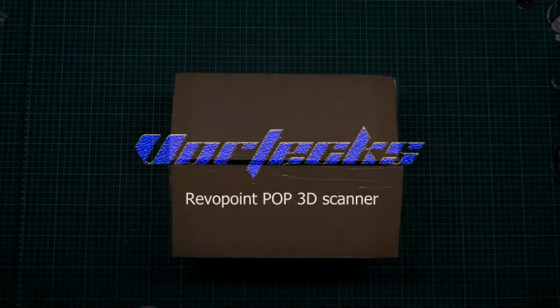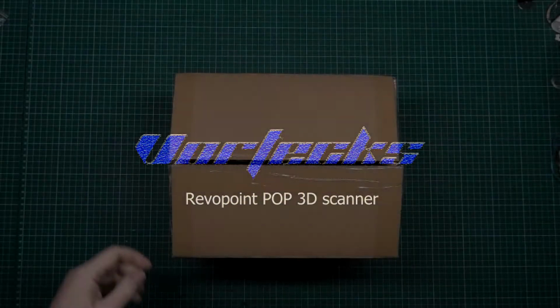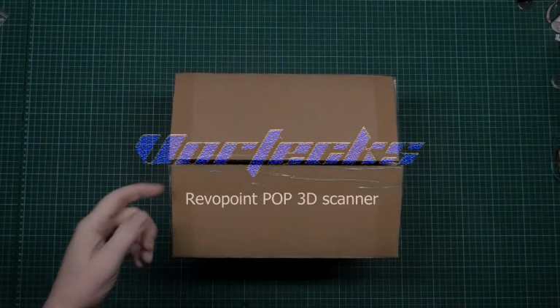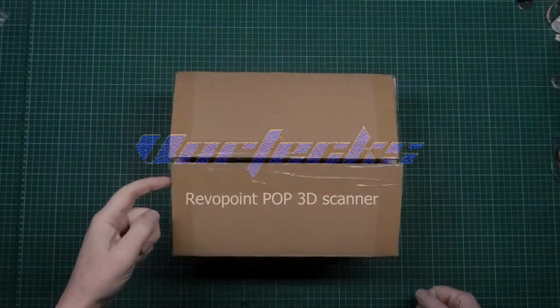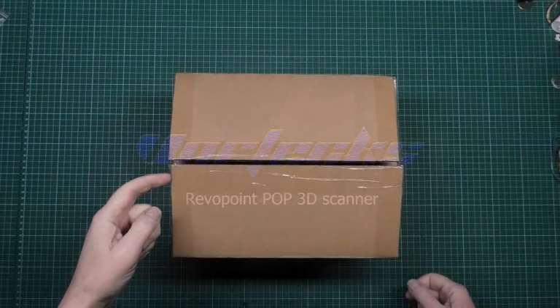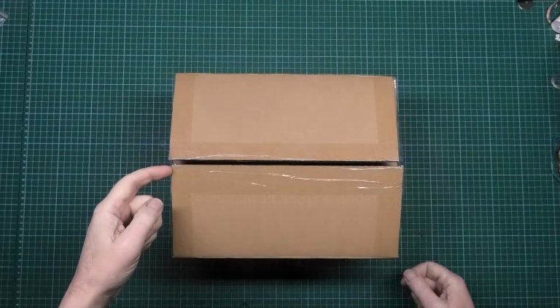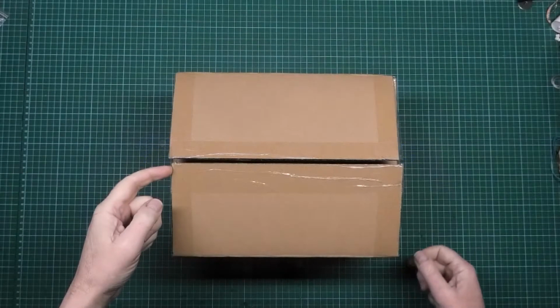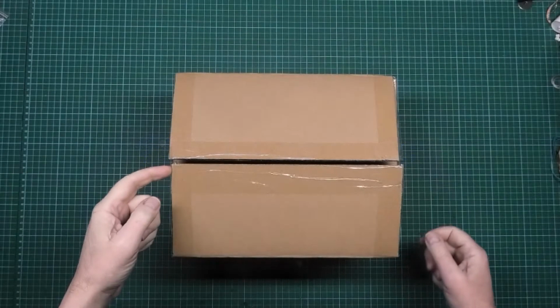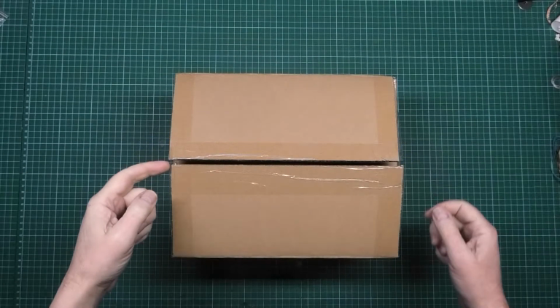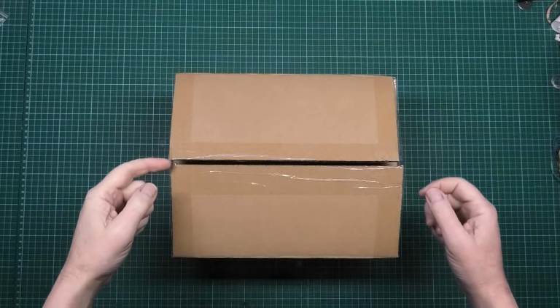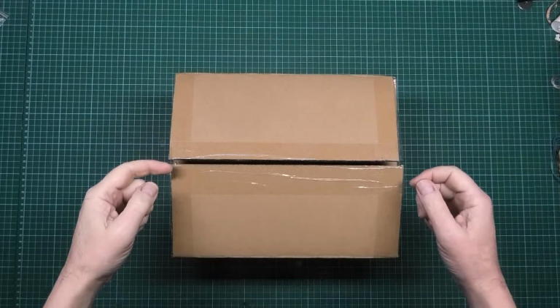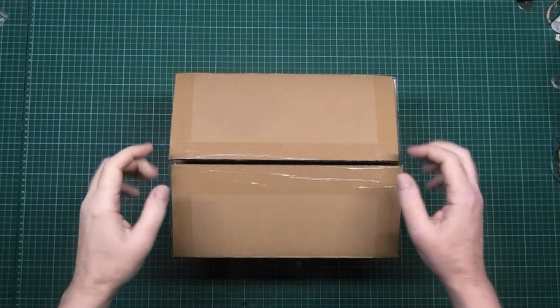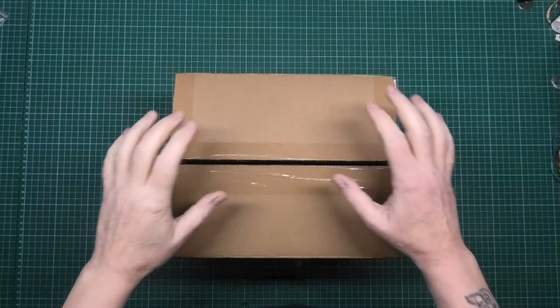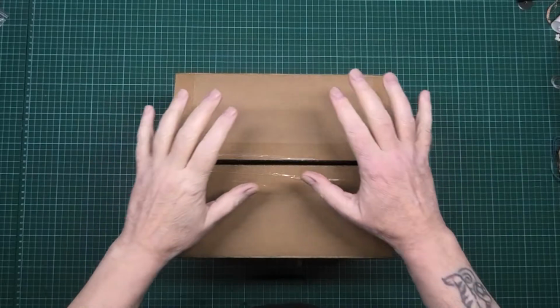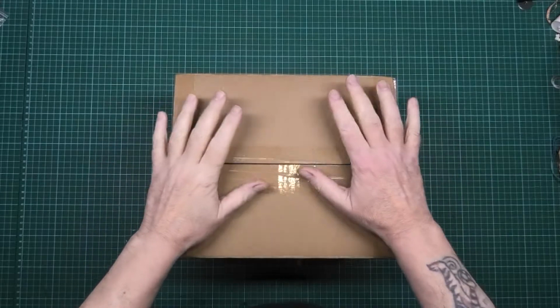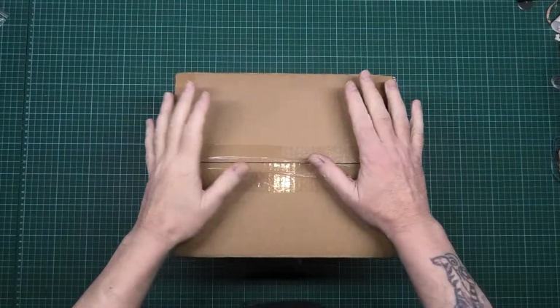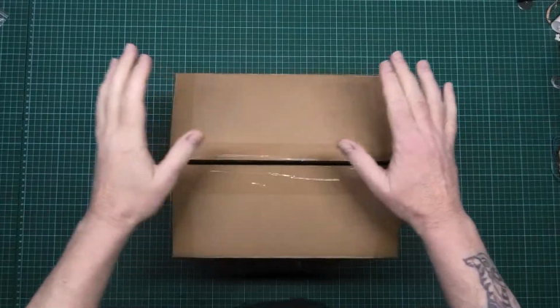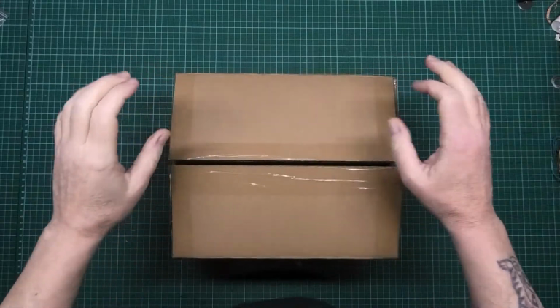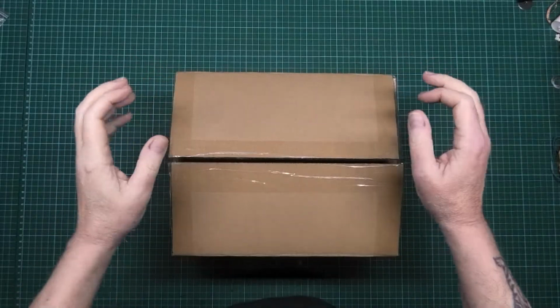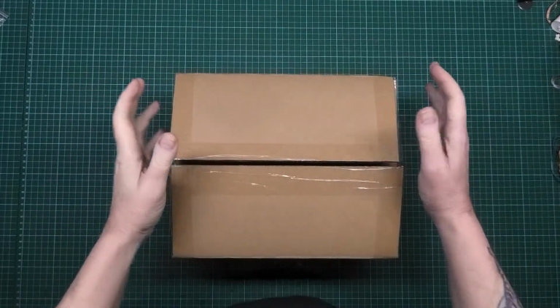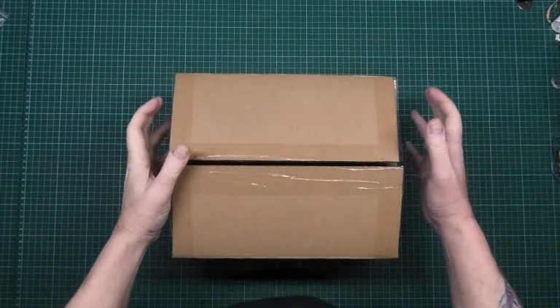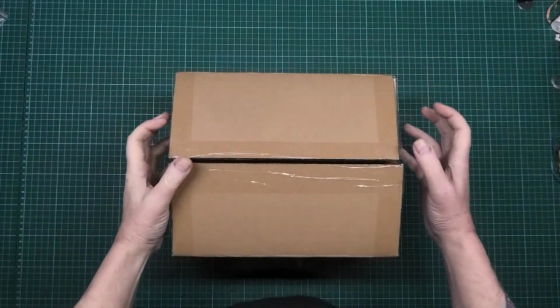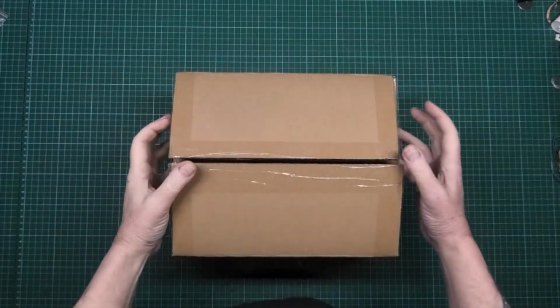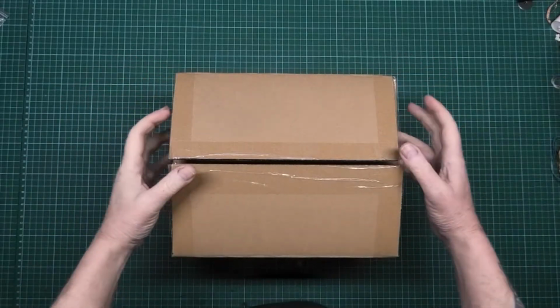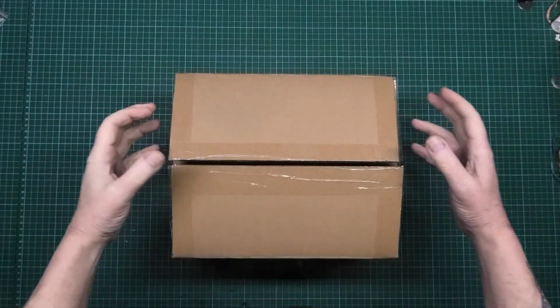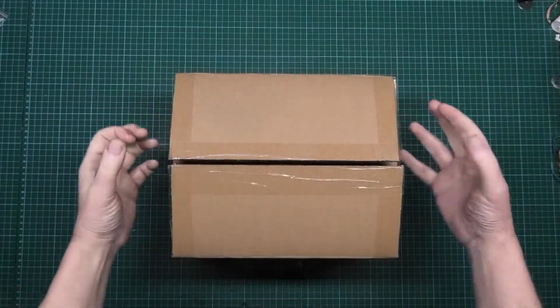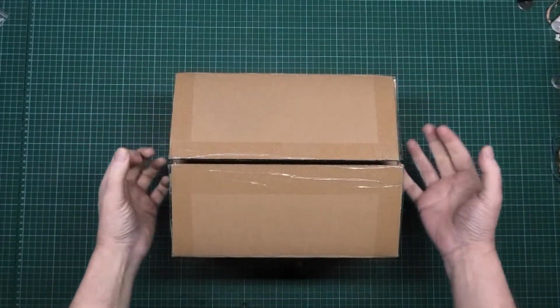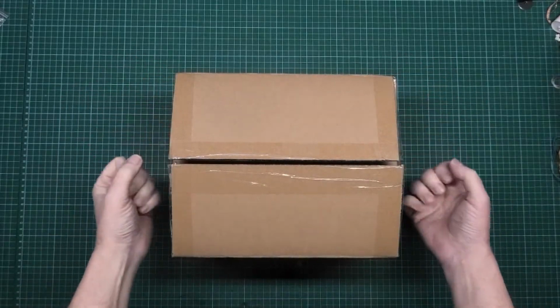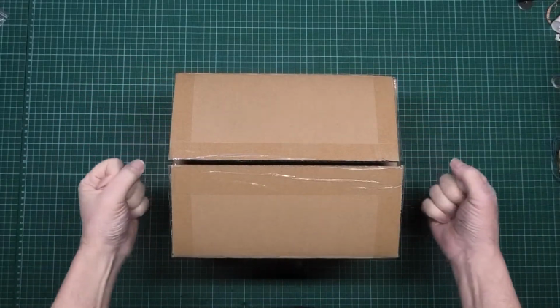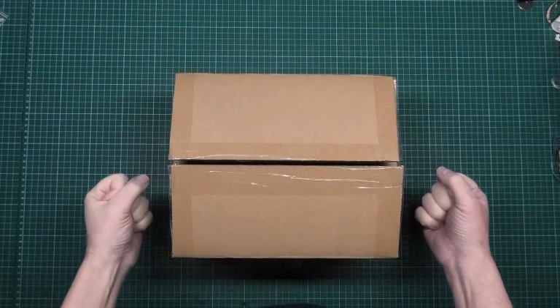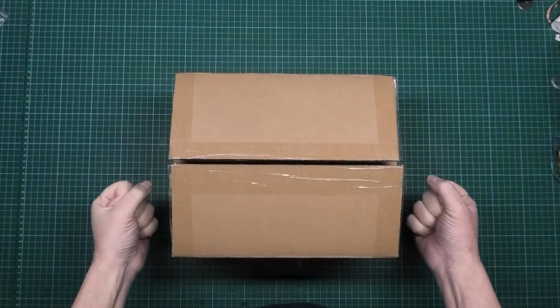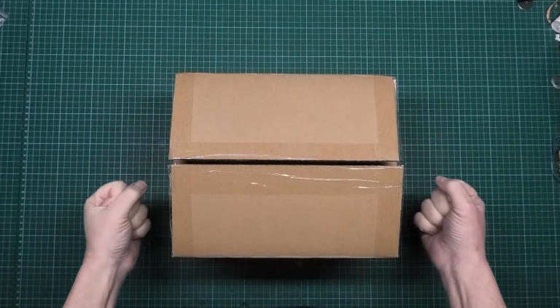This is a box. This is my box, not your box. My box.